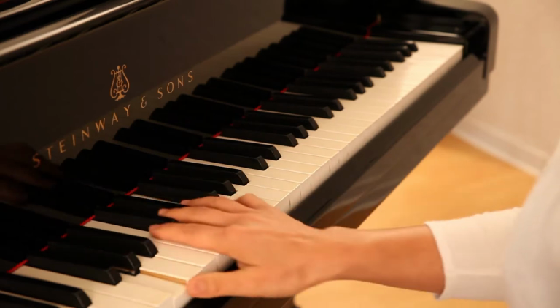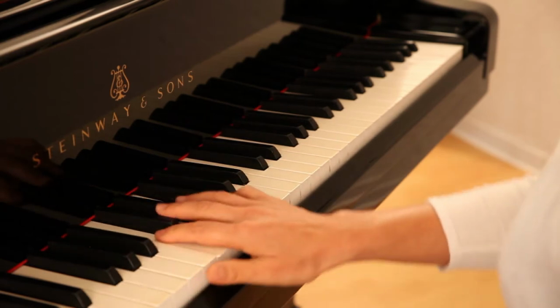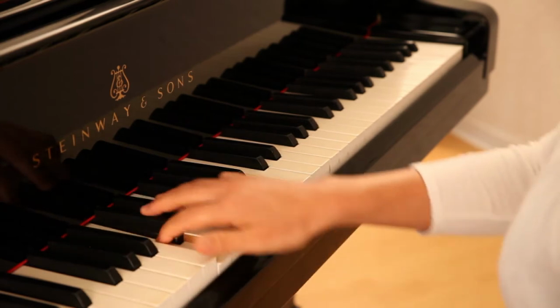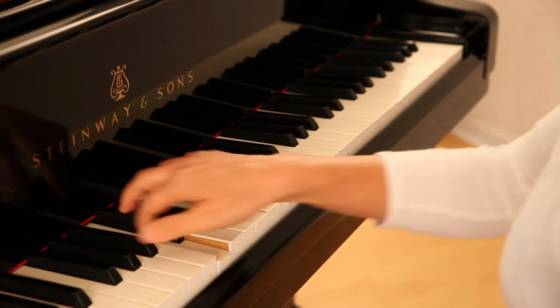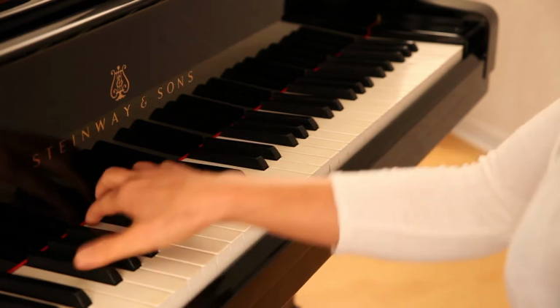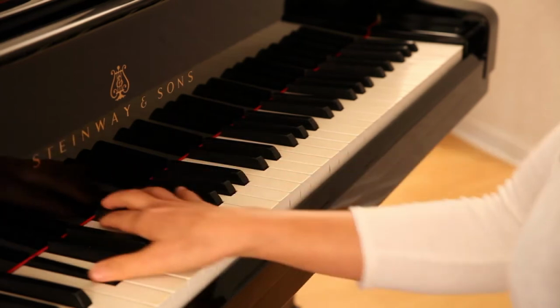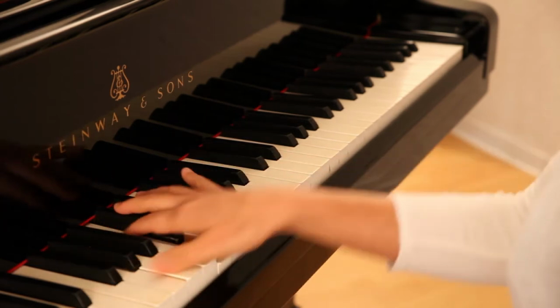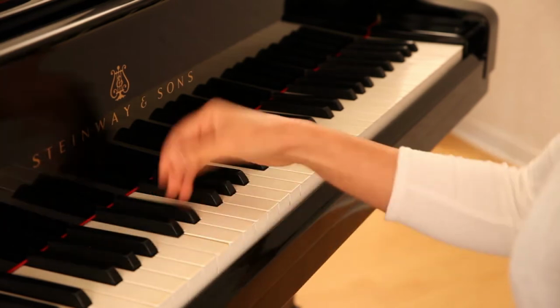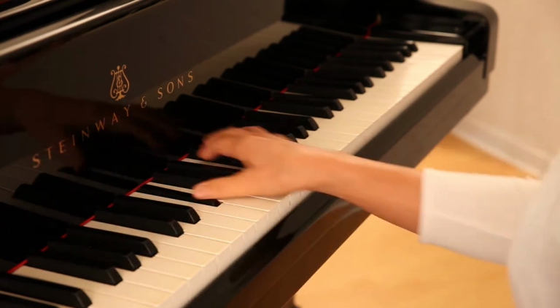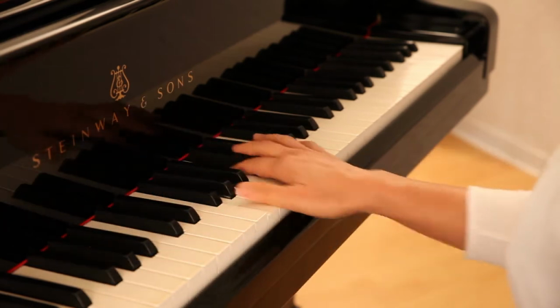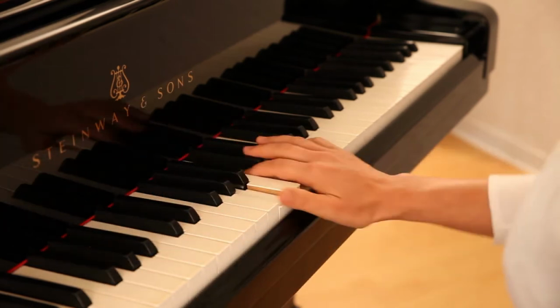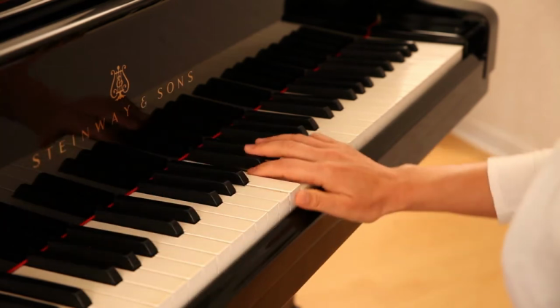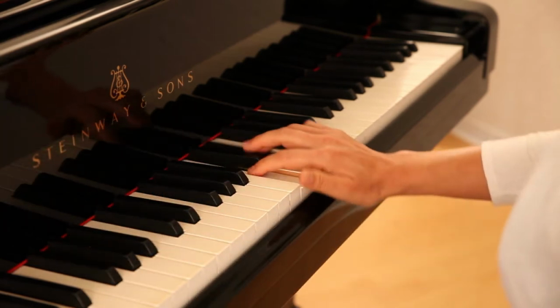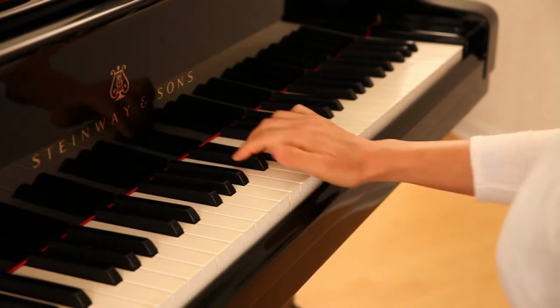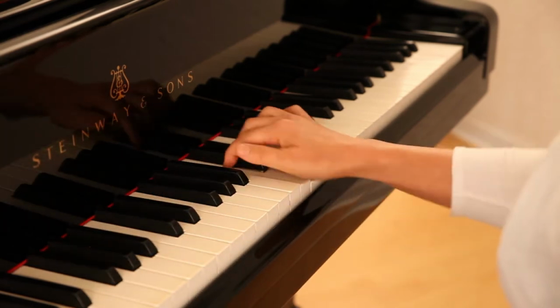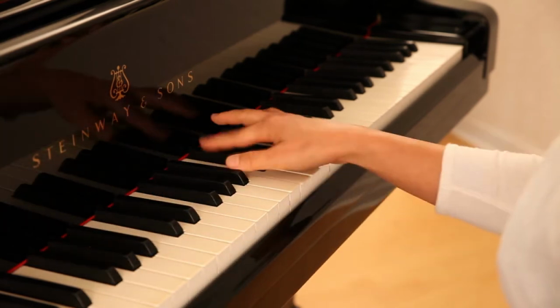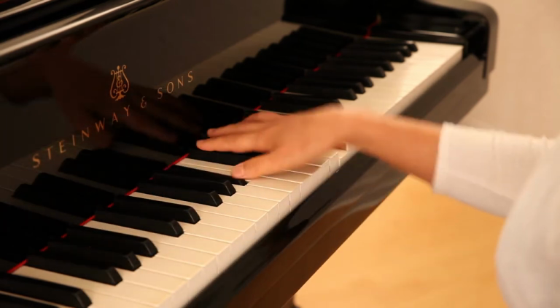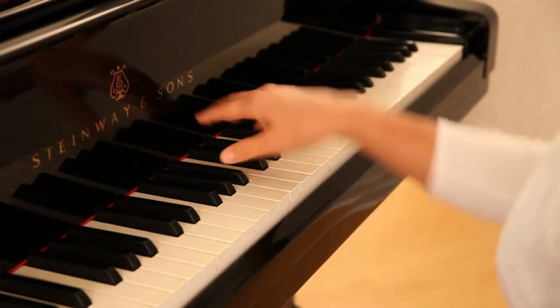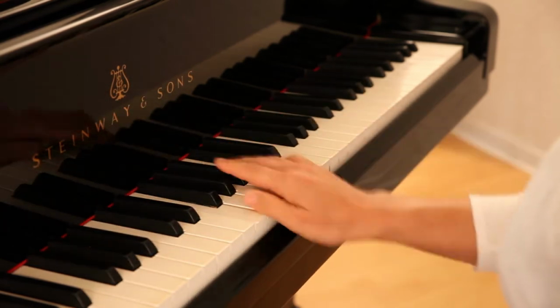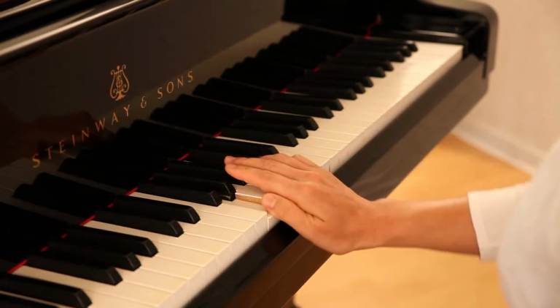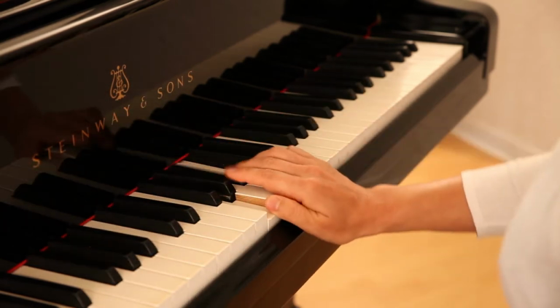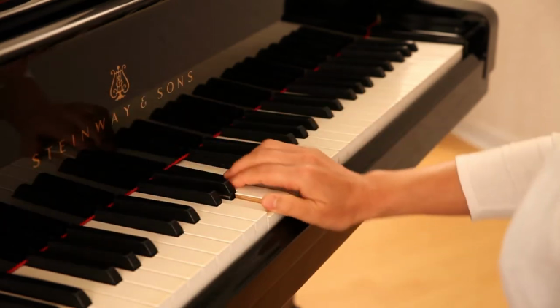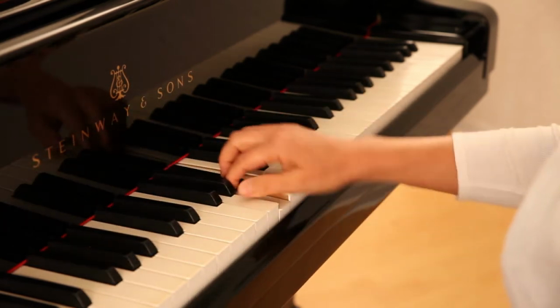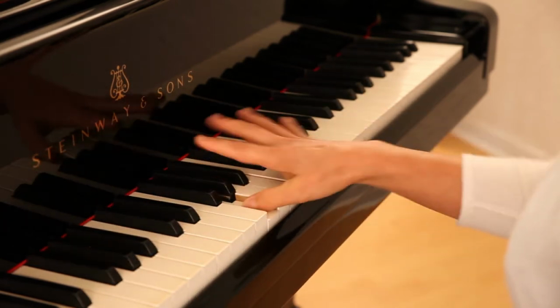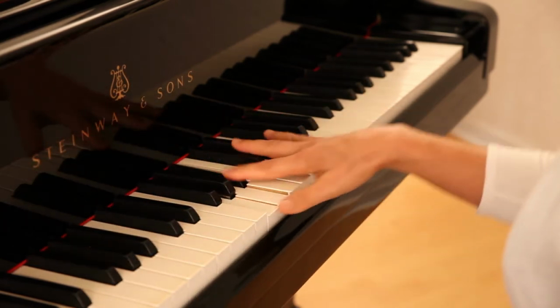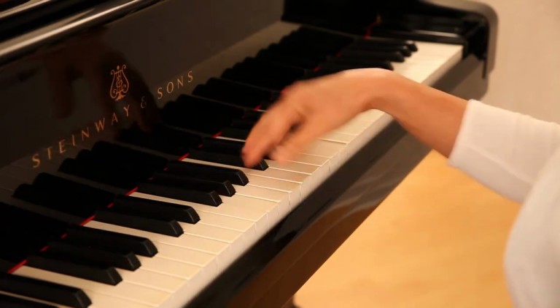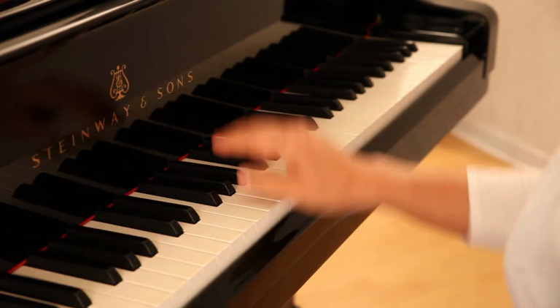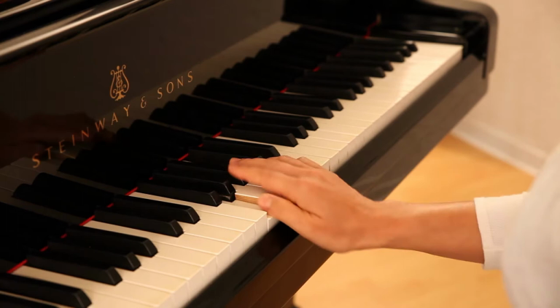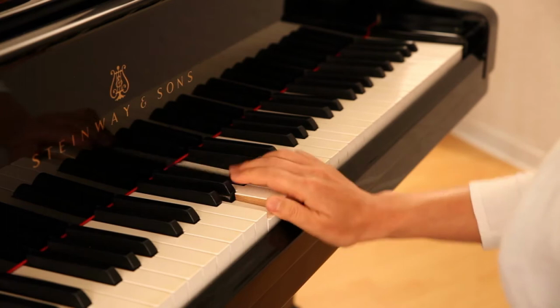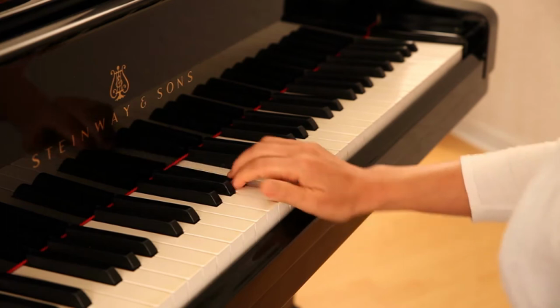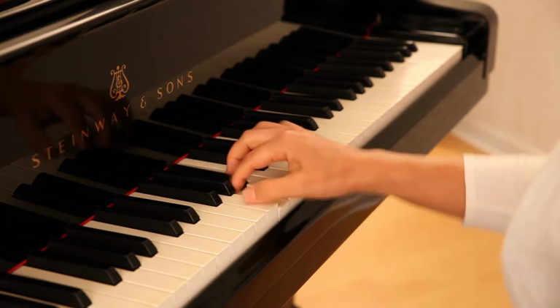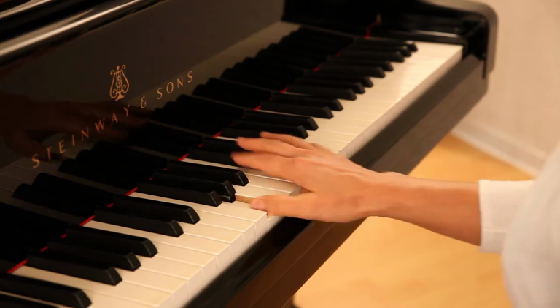The wrist is not fixed, but following flexibly the notes.